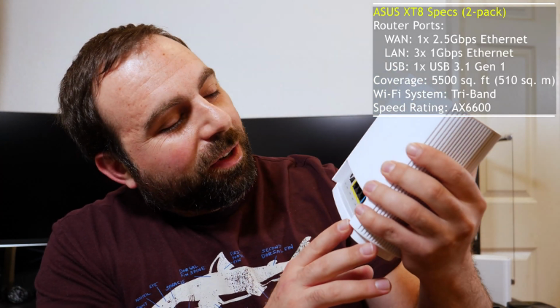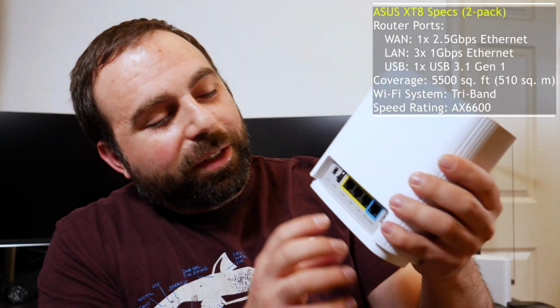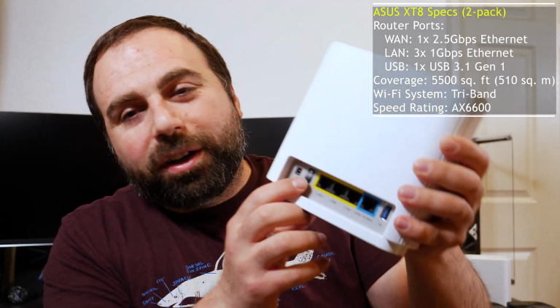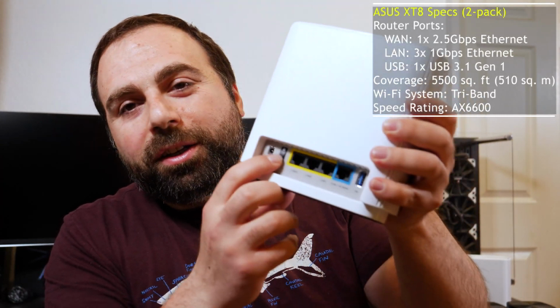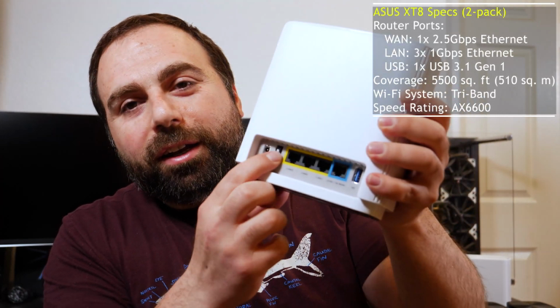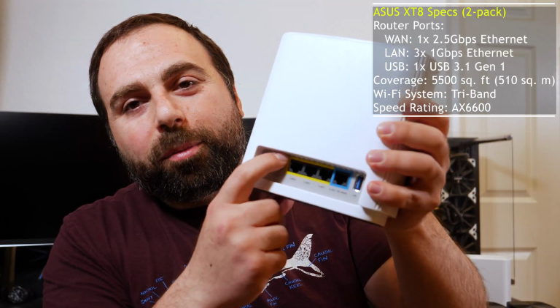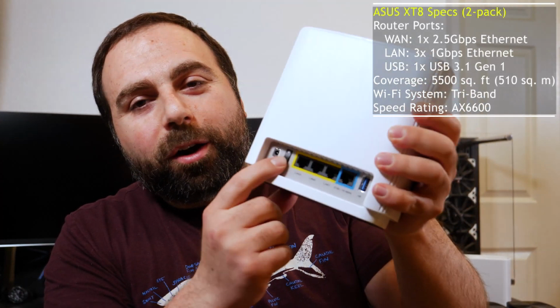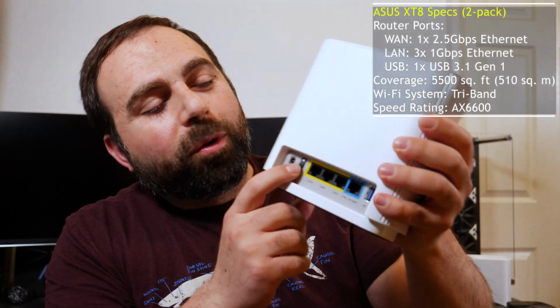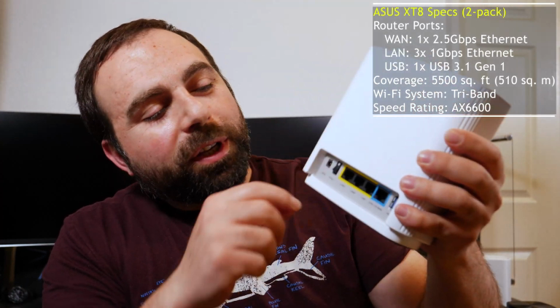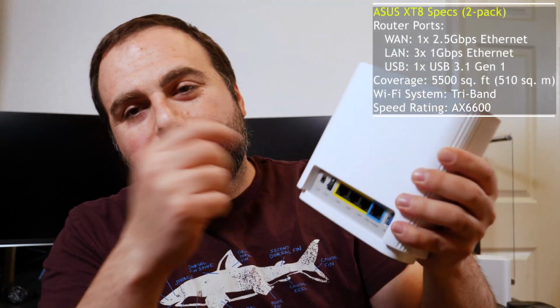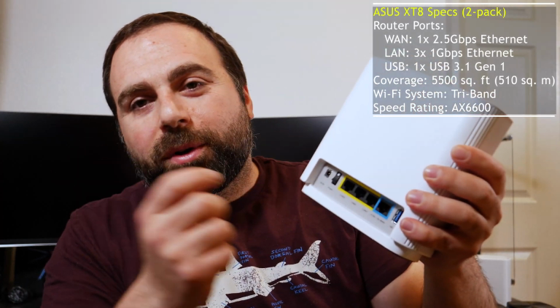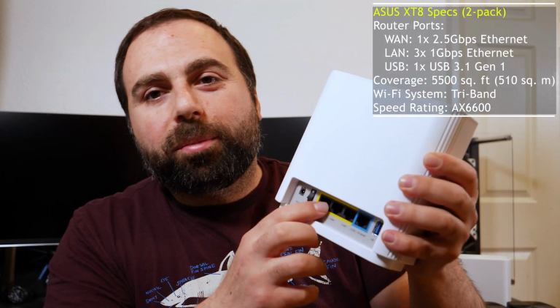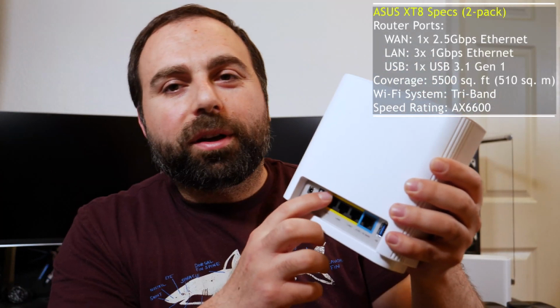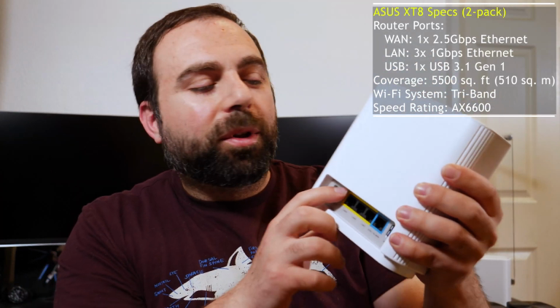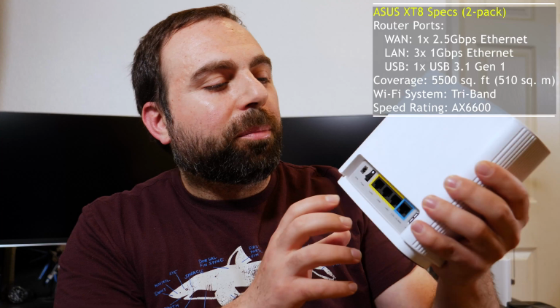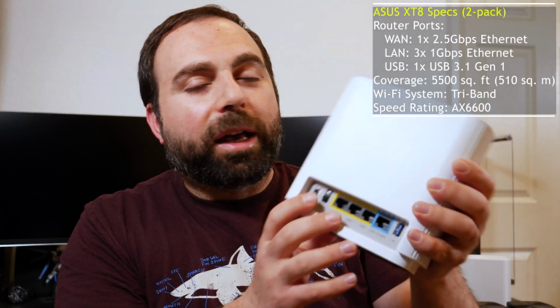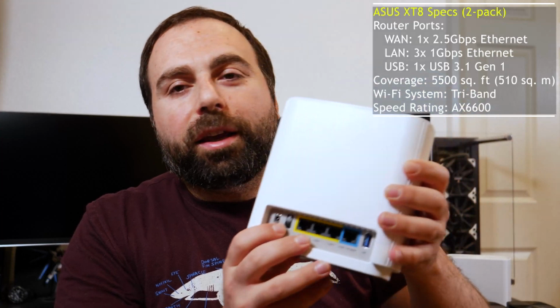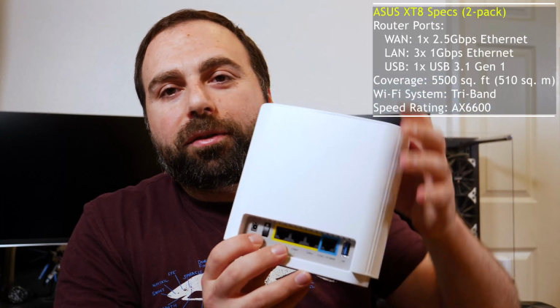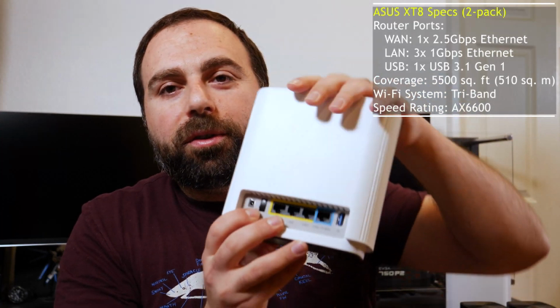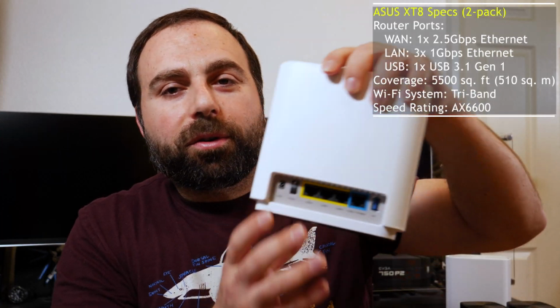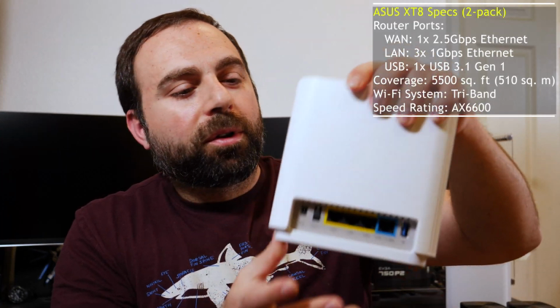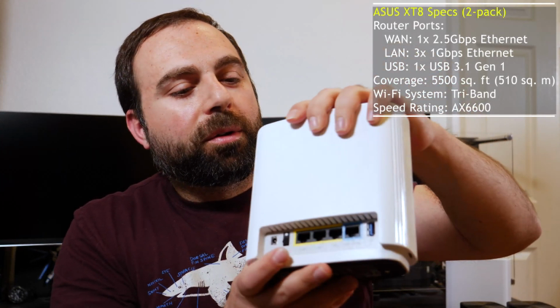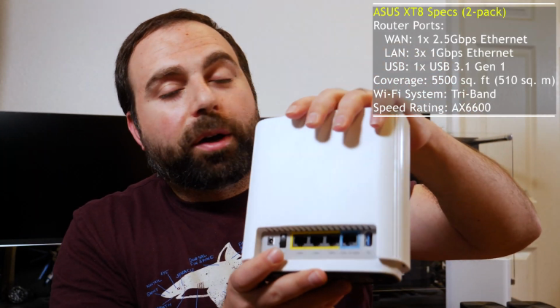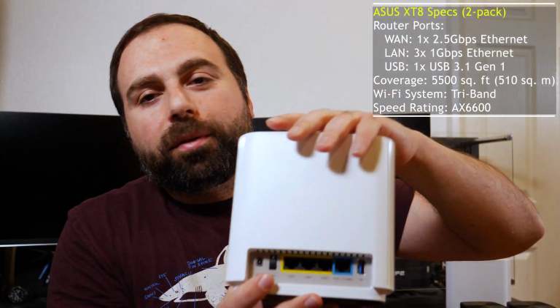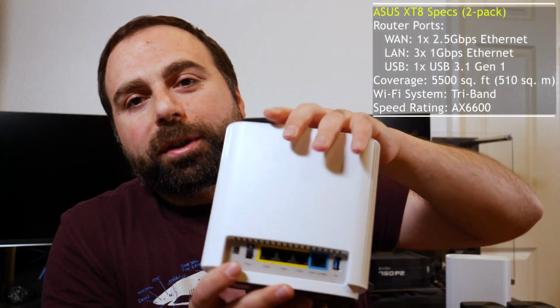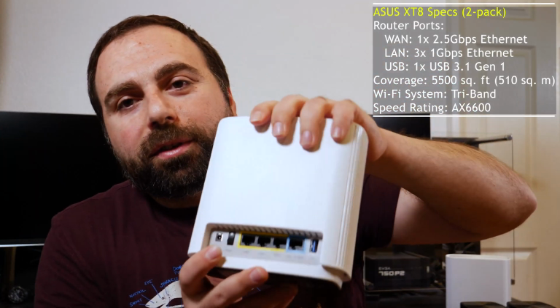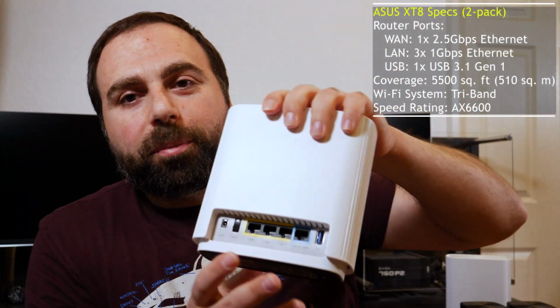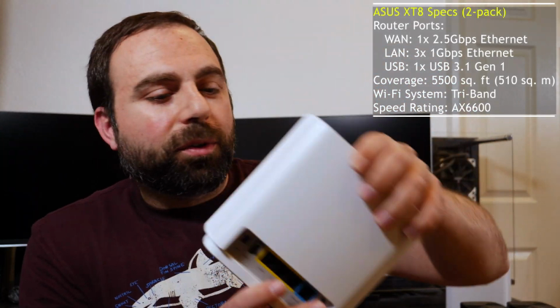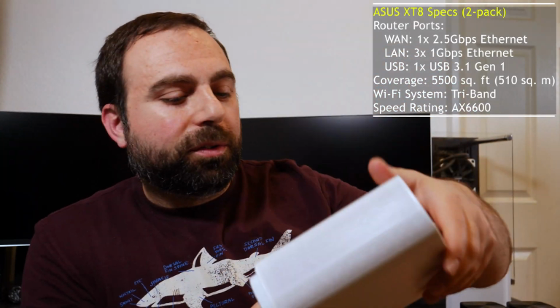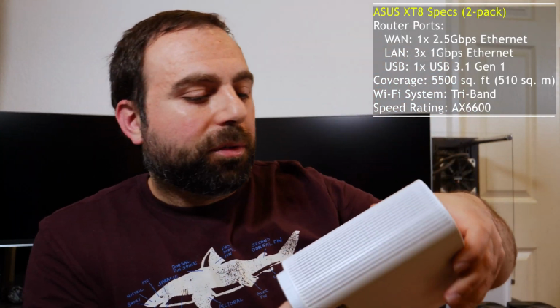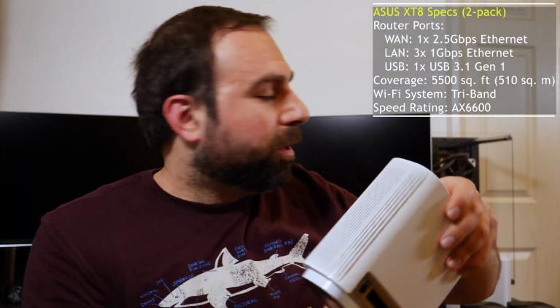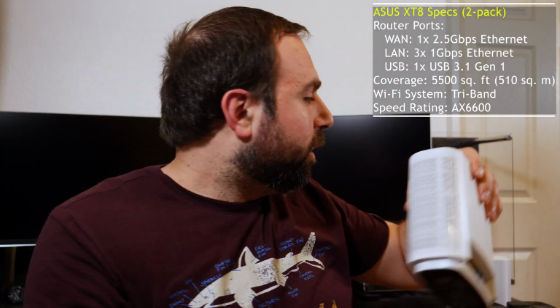Moving on — there's also a little power port in case you don't want to unplug and plug back in if your router ever messes up and you need to restart.